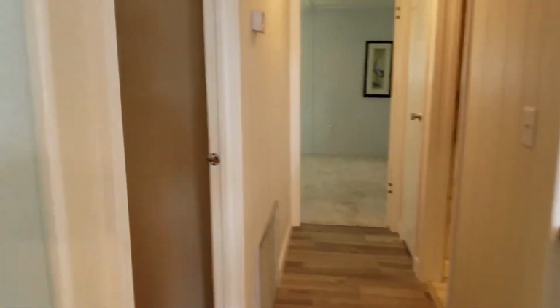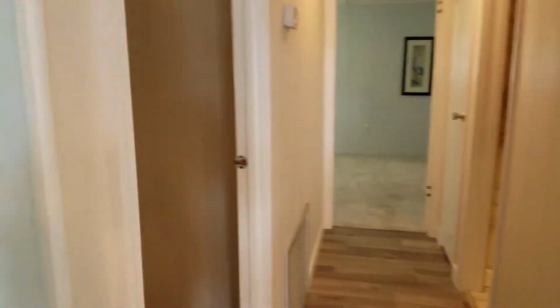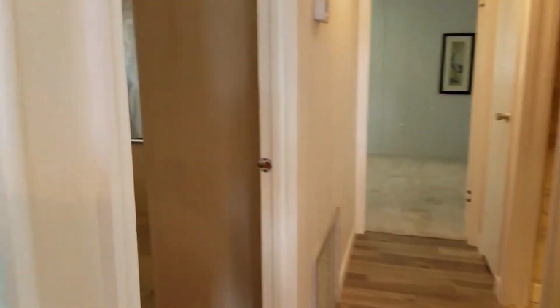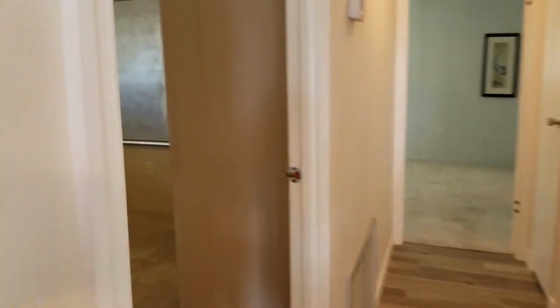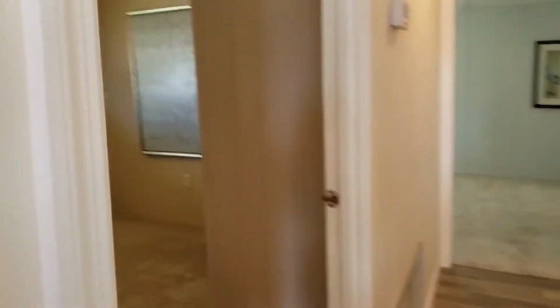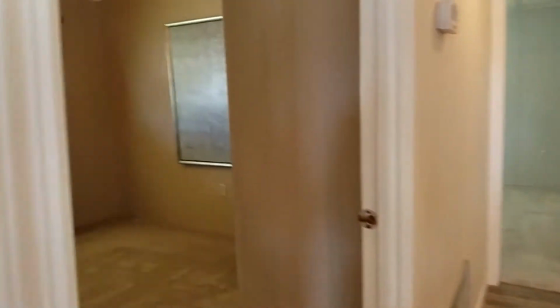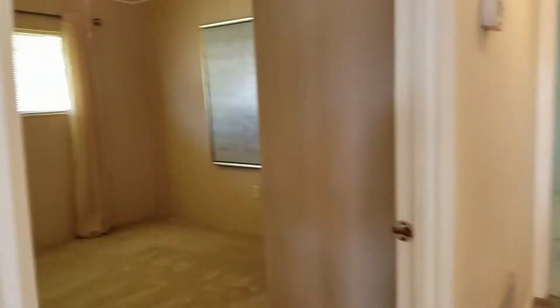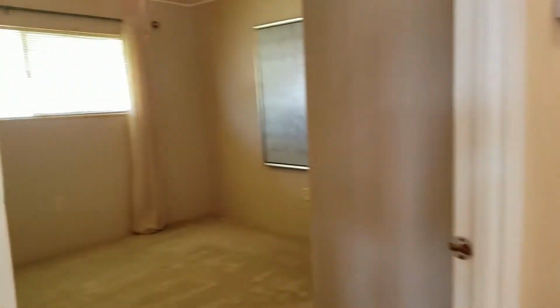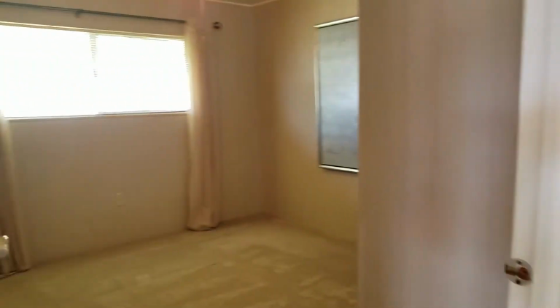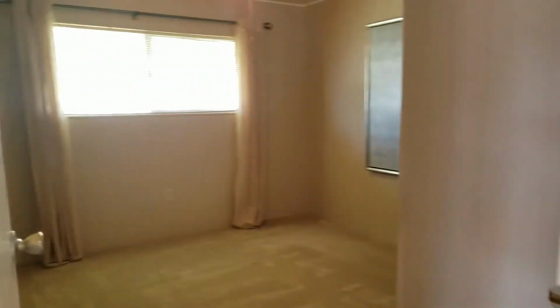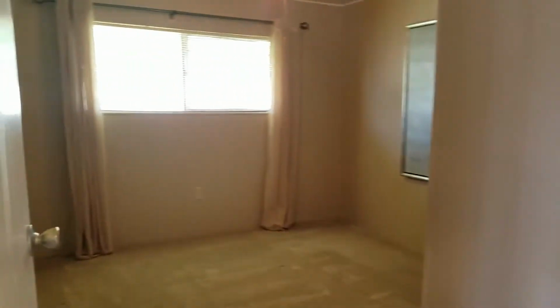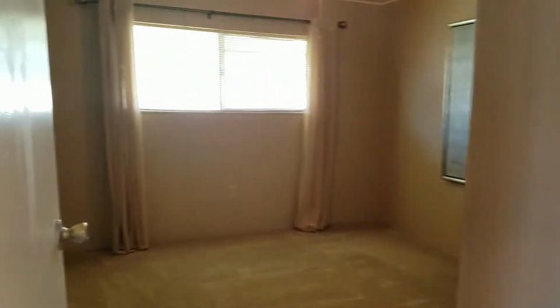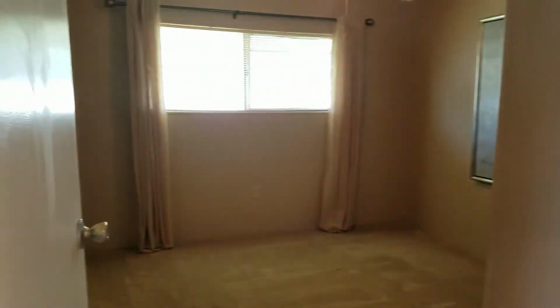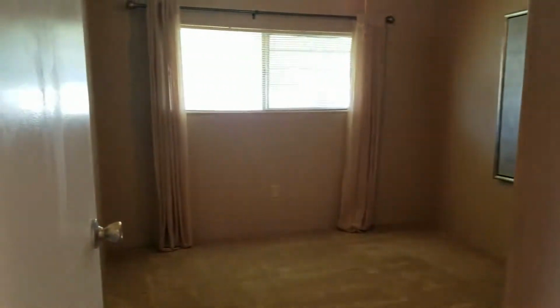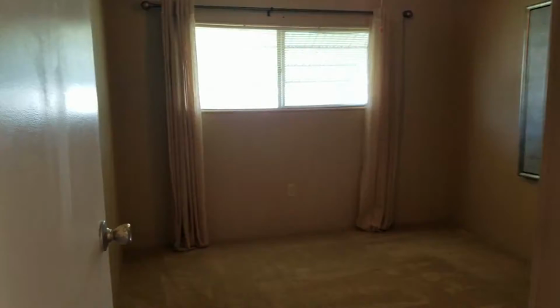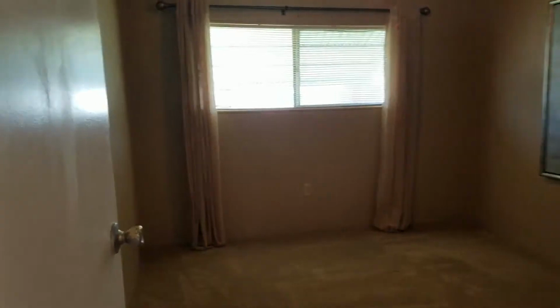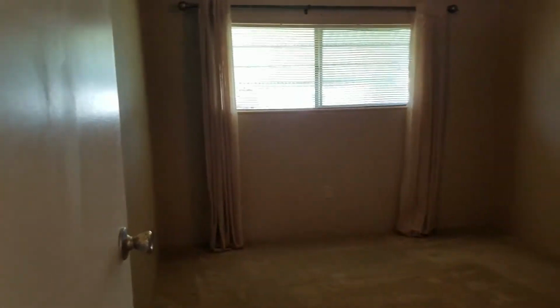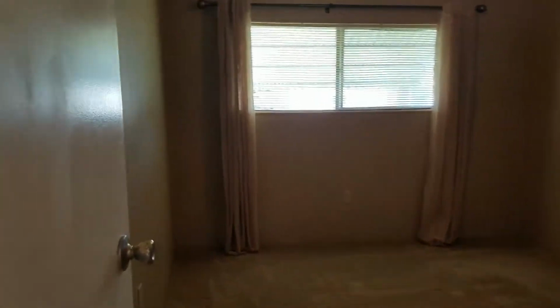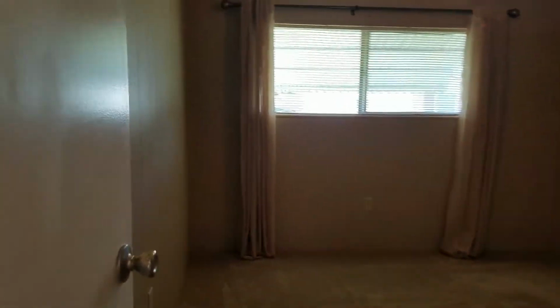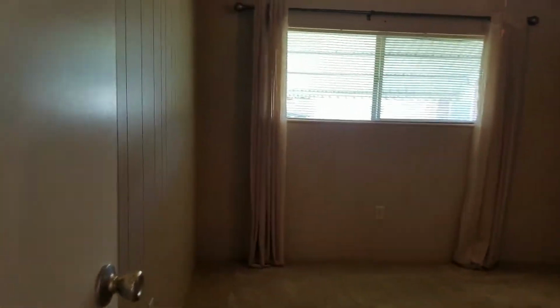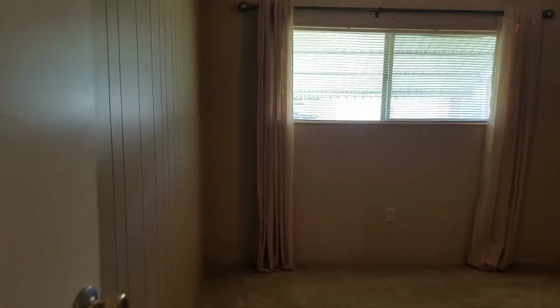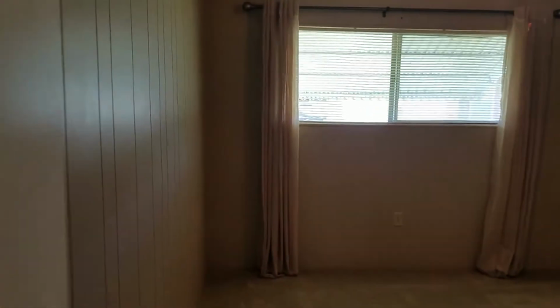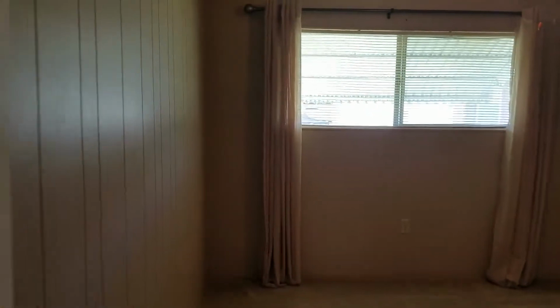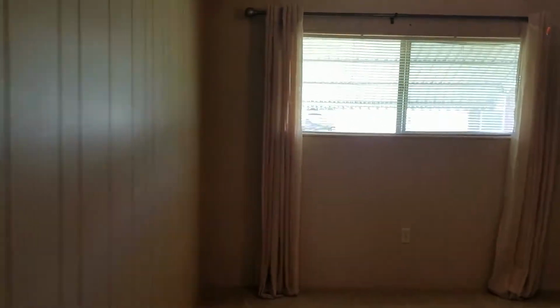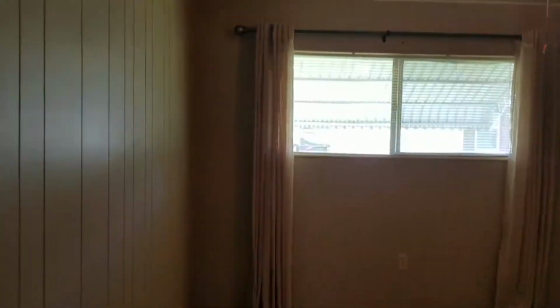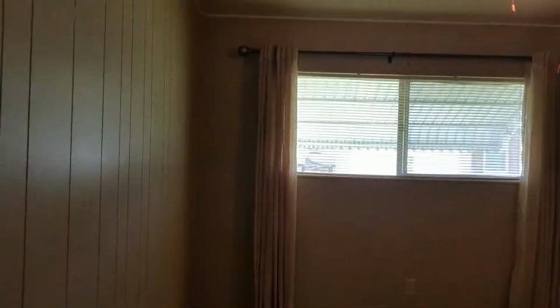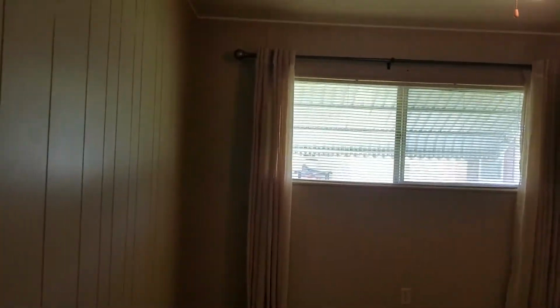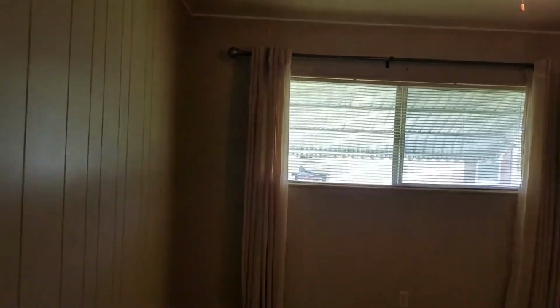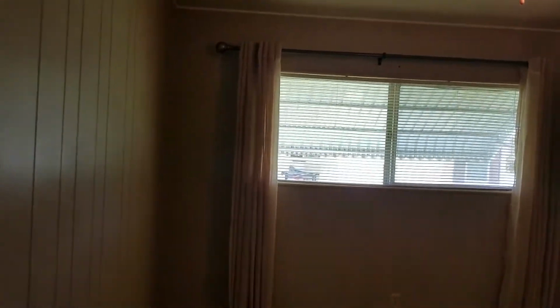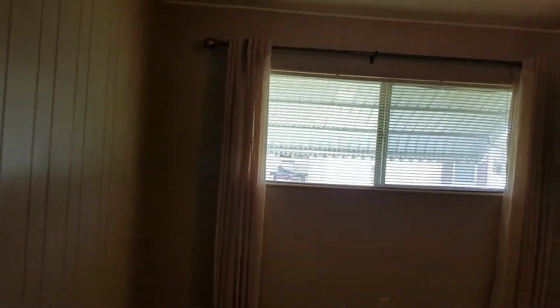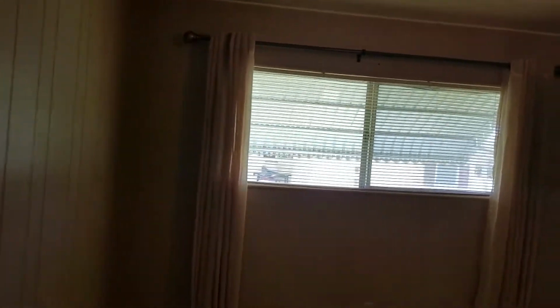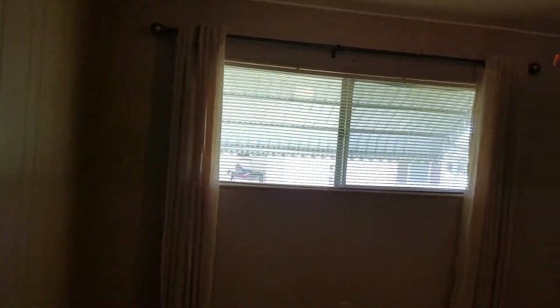And our guest room coming up. Again it's done in lighter colors.